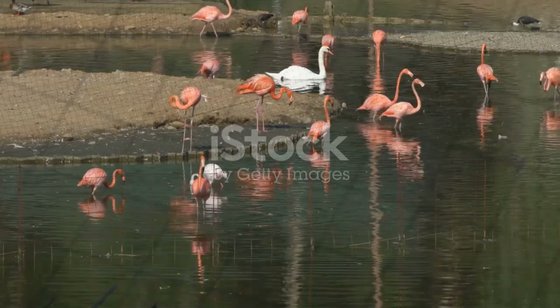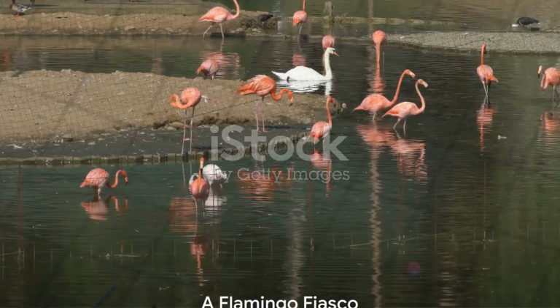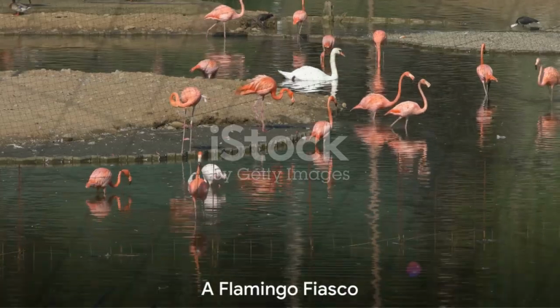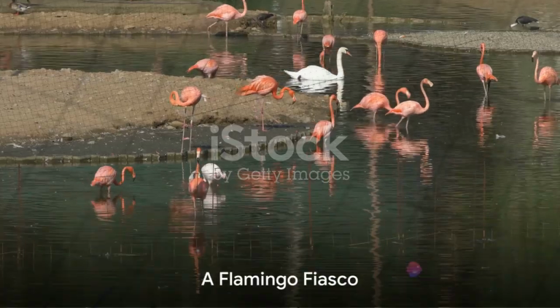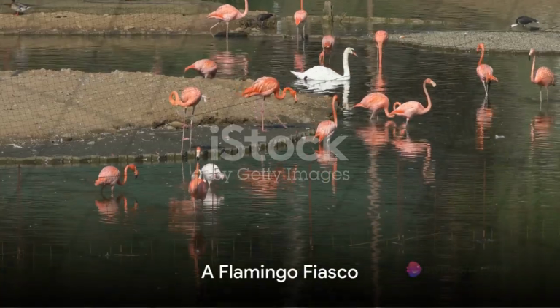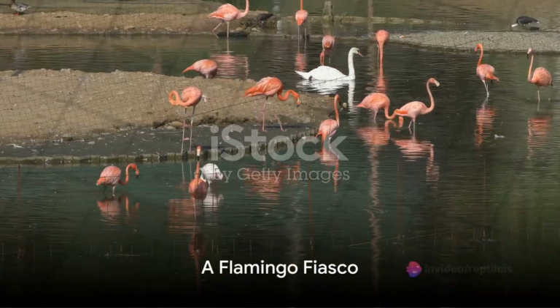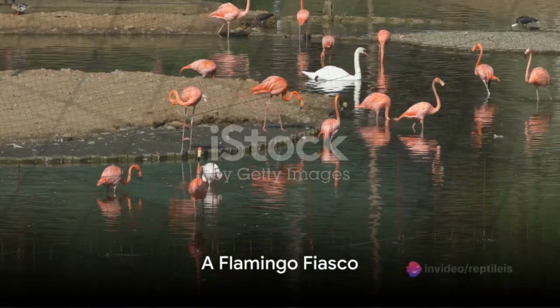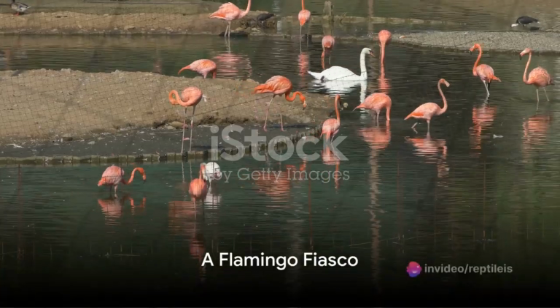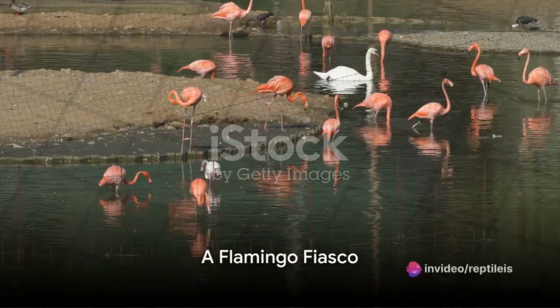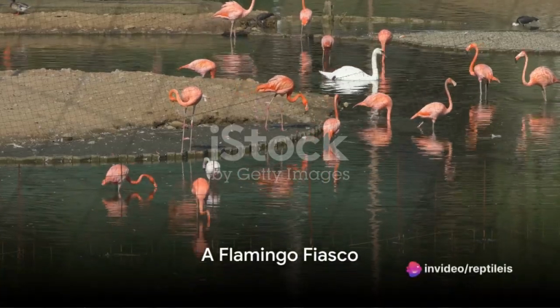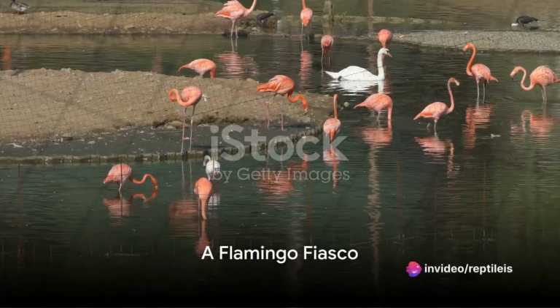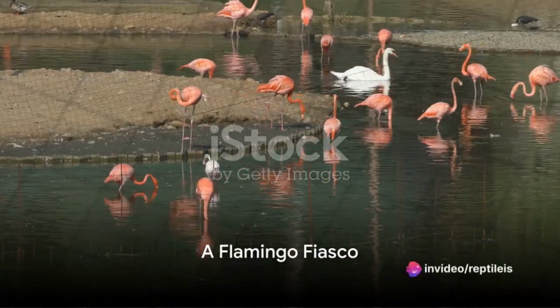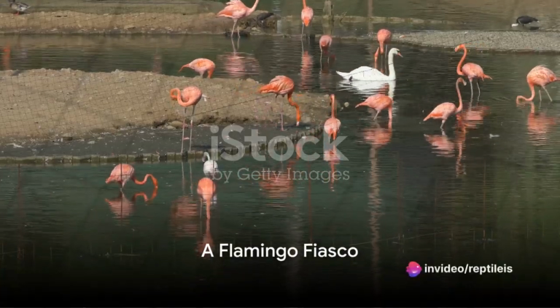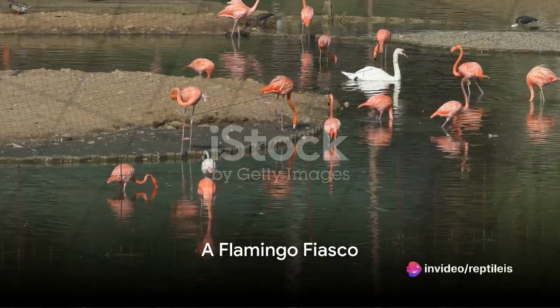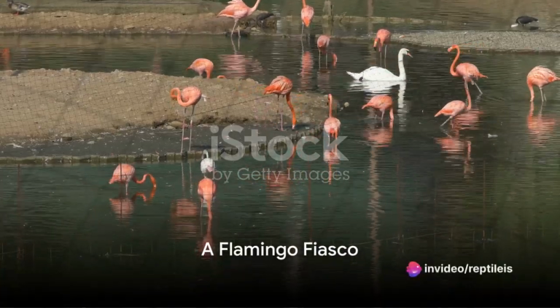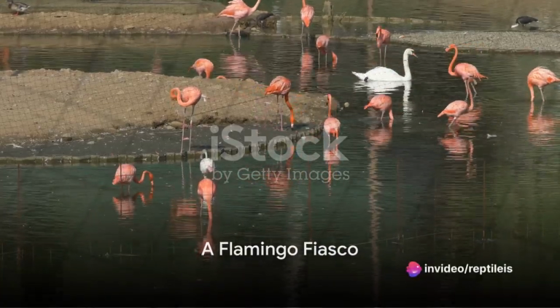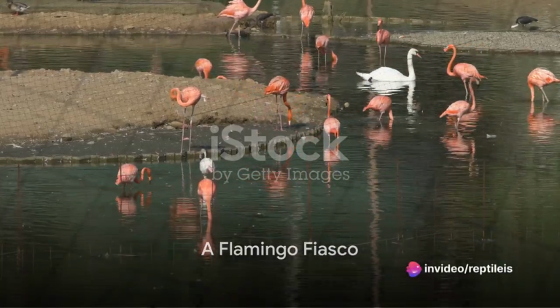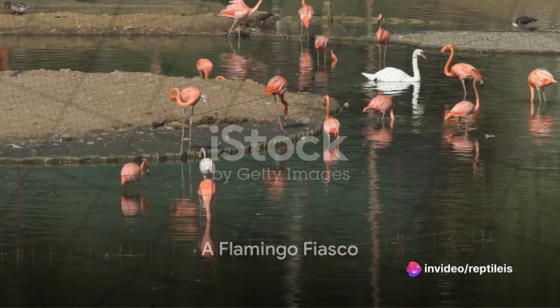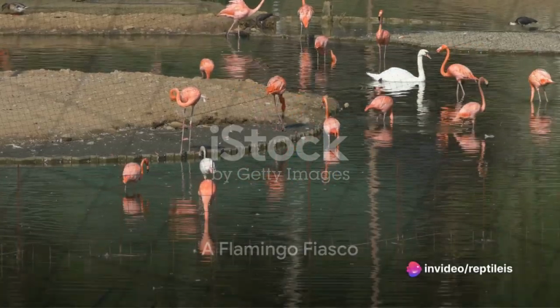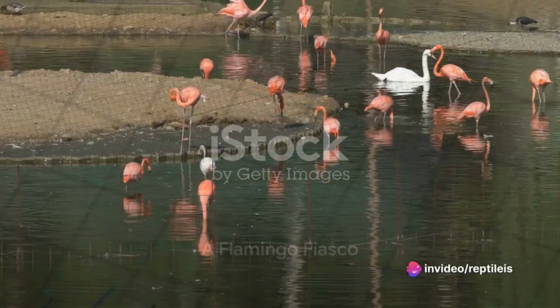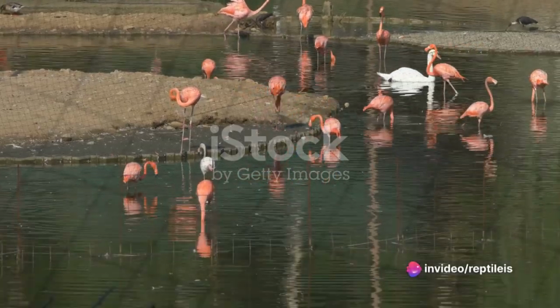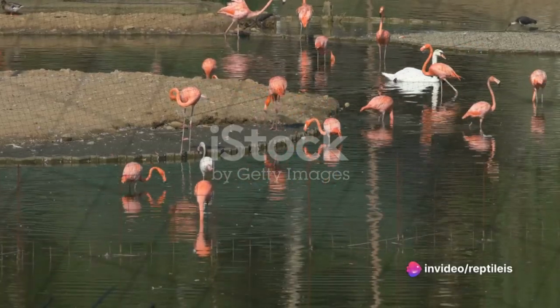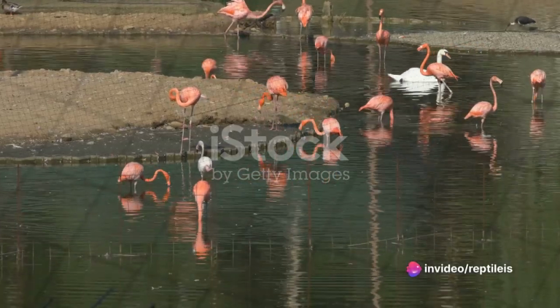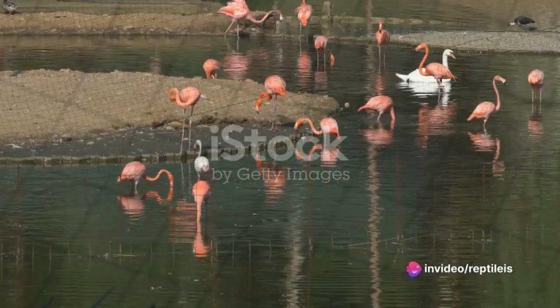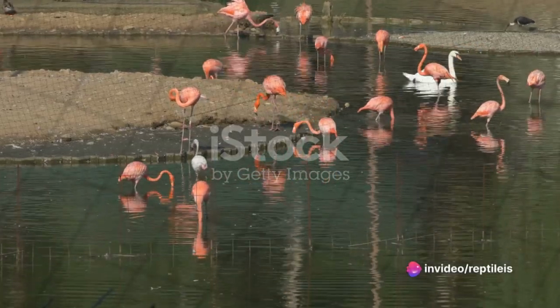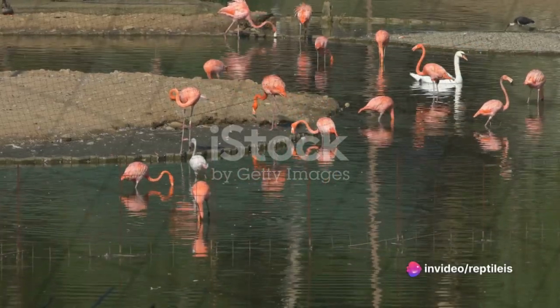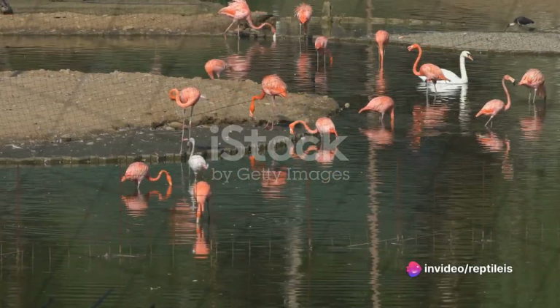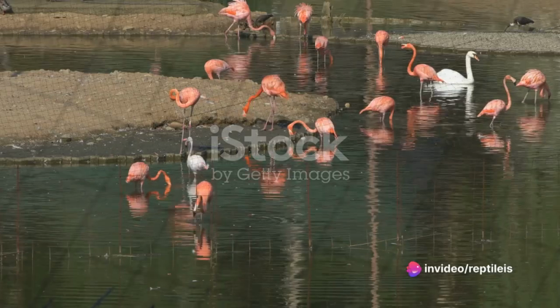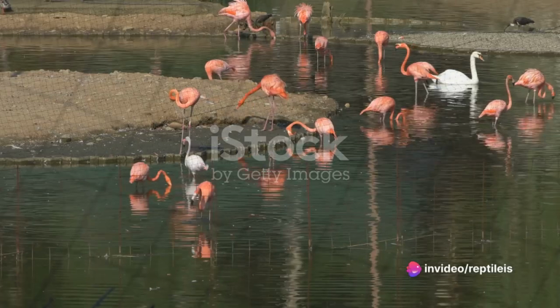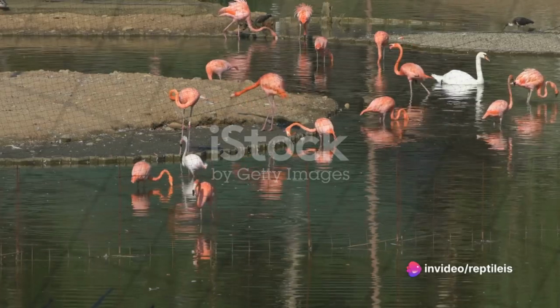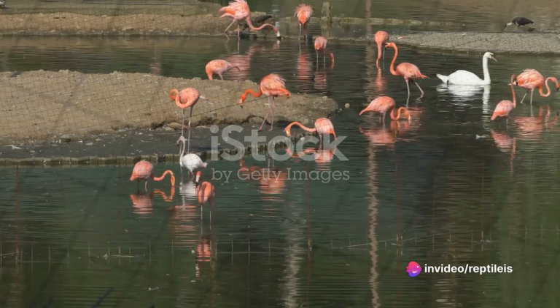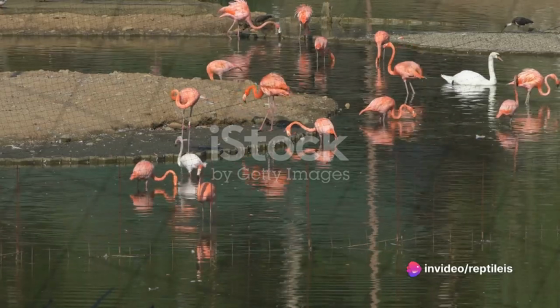Why don't pink flamingos ever feel guilty? Because they always eat balanced meals, standing on one leg.